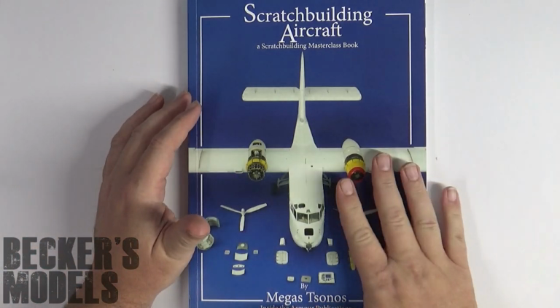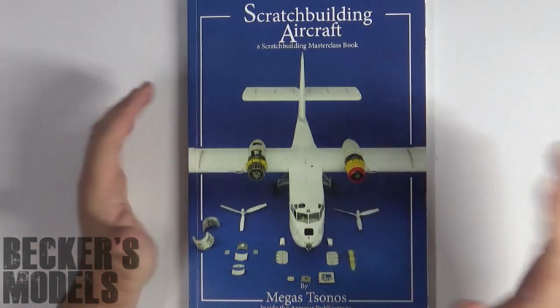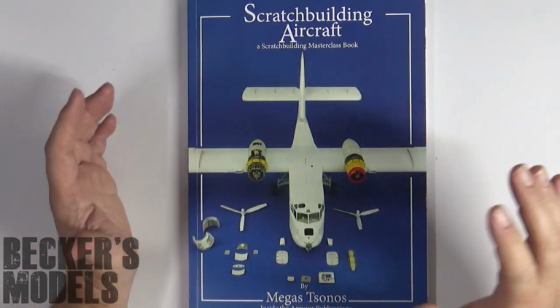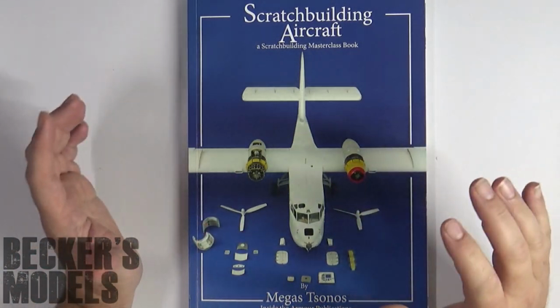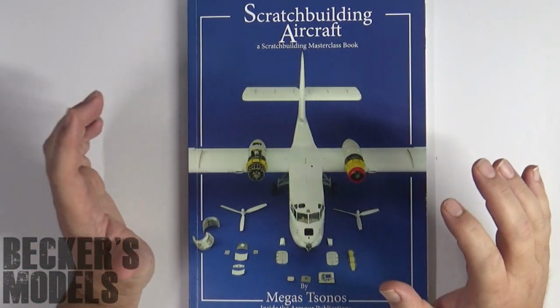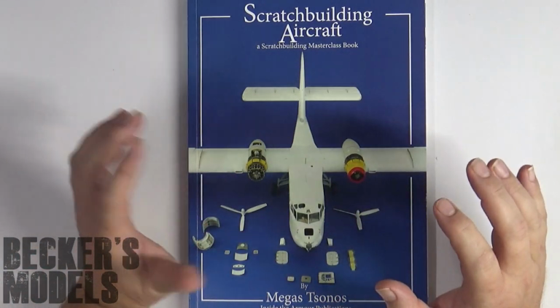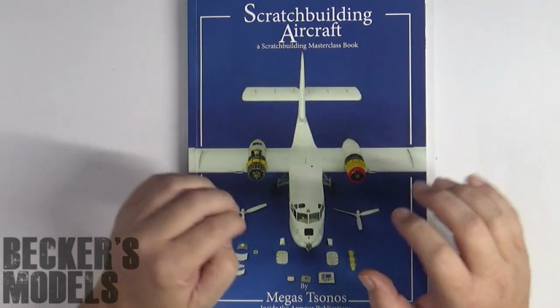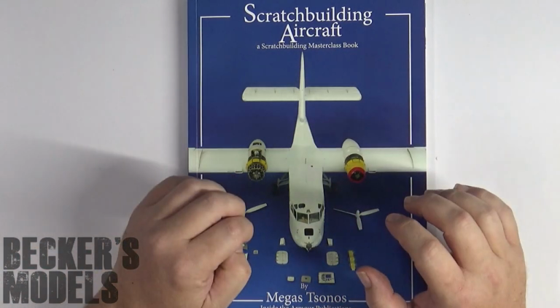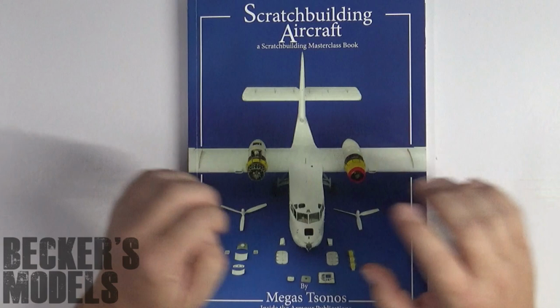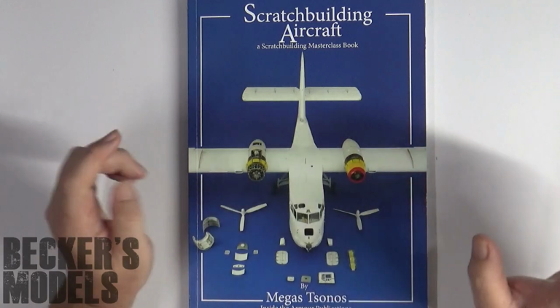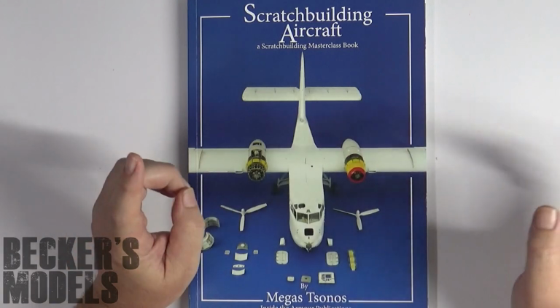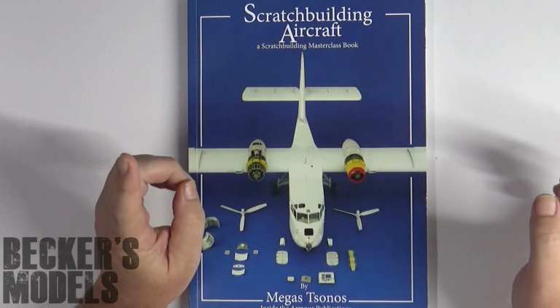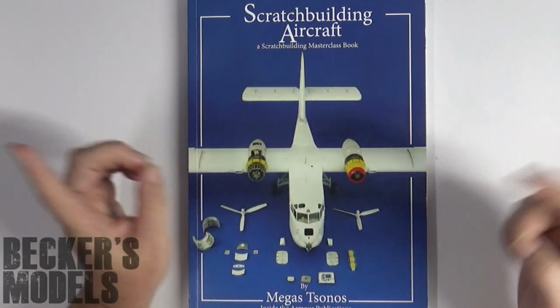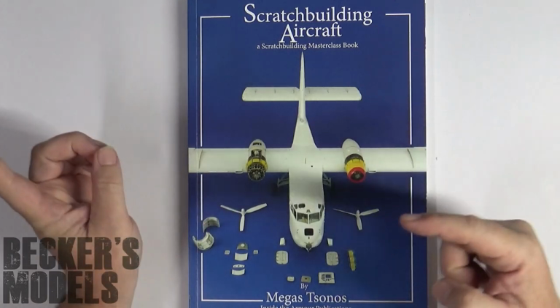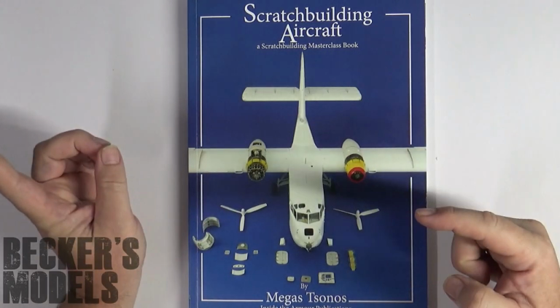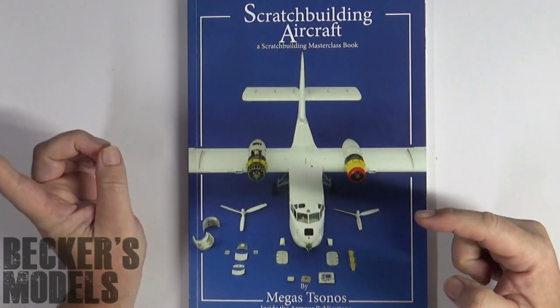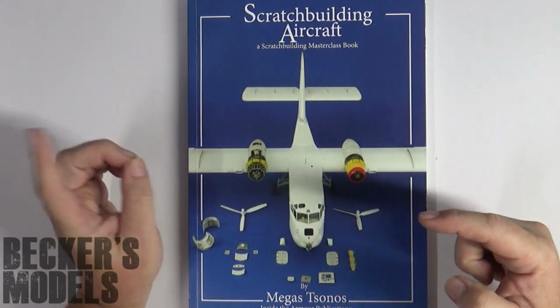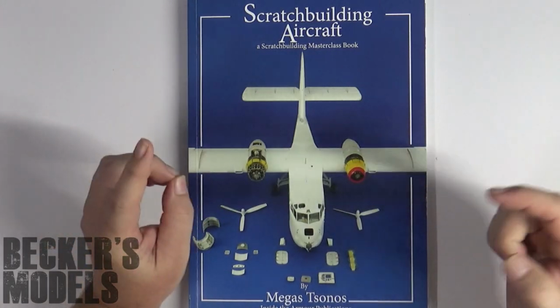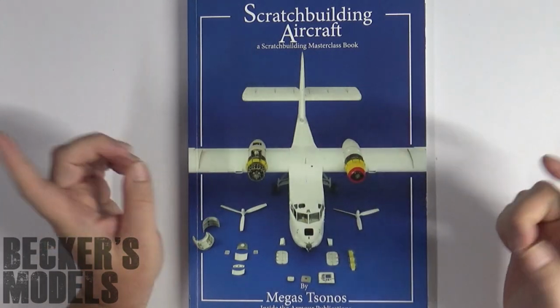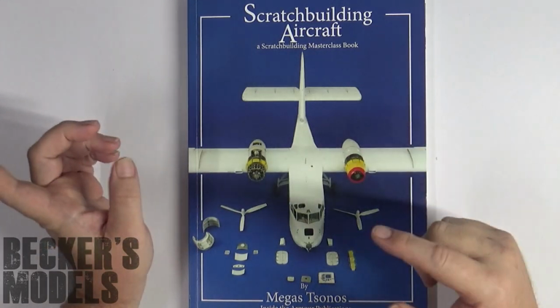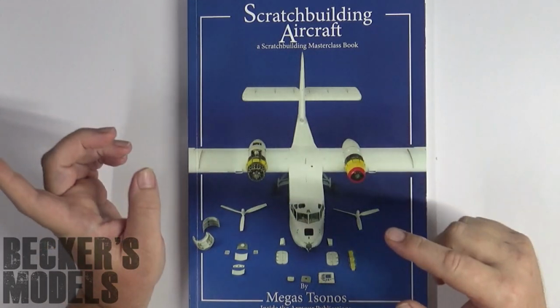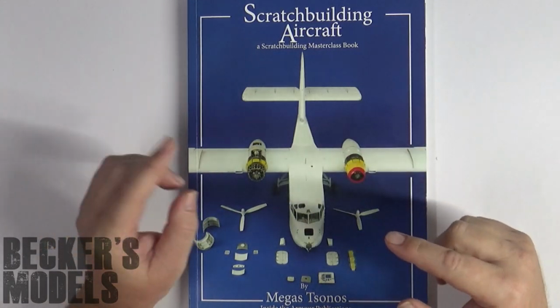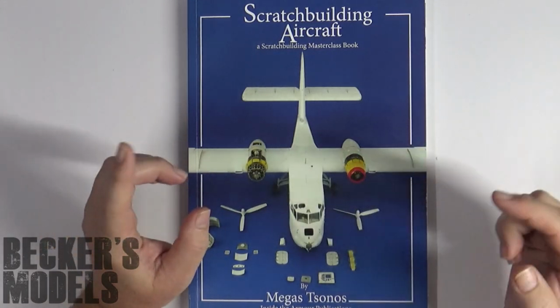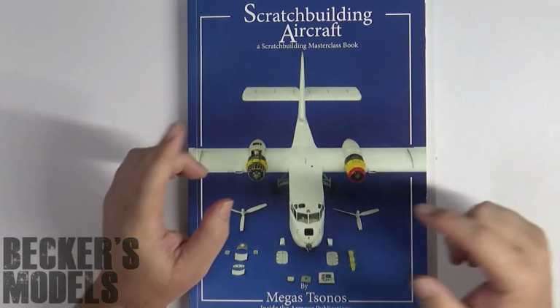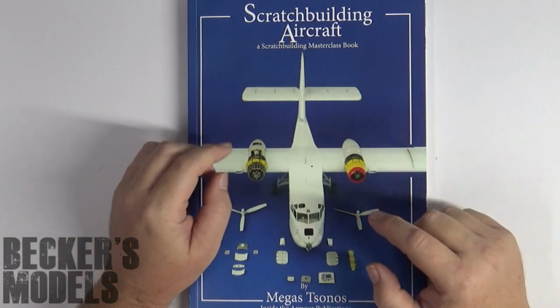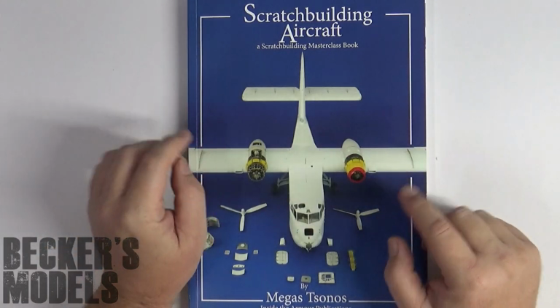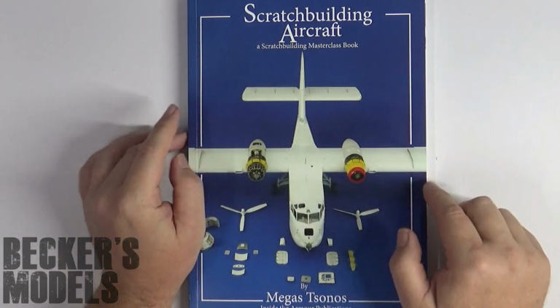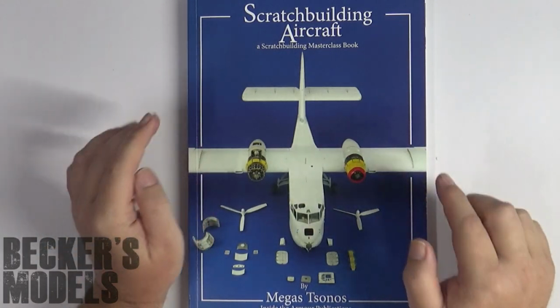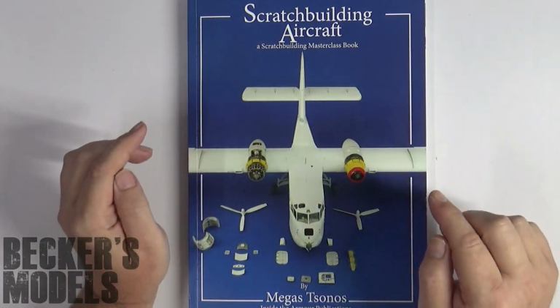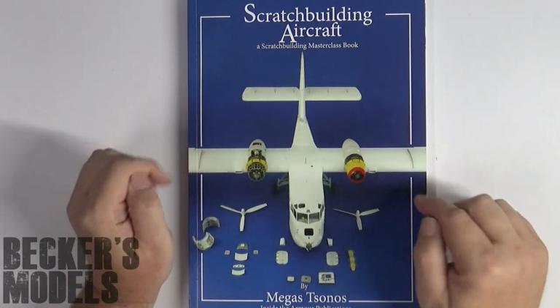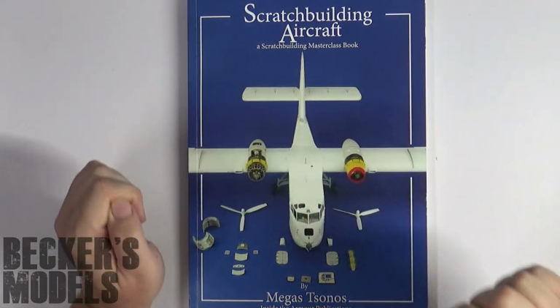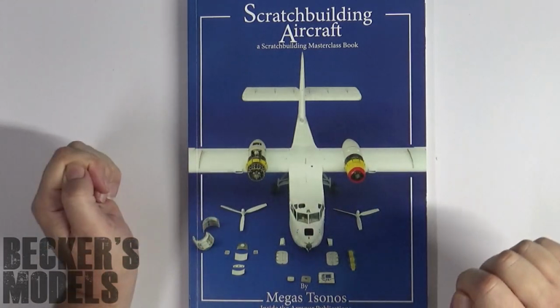So there it is — the quick review is over. If you want to carry on after the roll, come inside and I'll have a deeper look at this fantastic book.